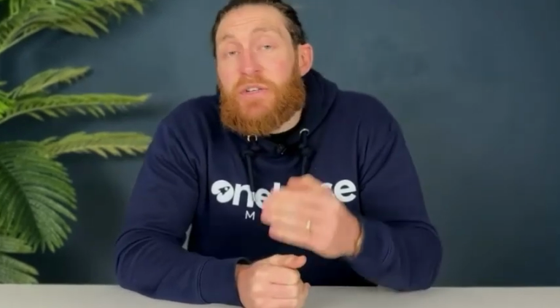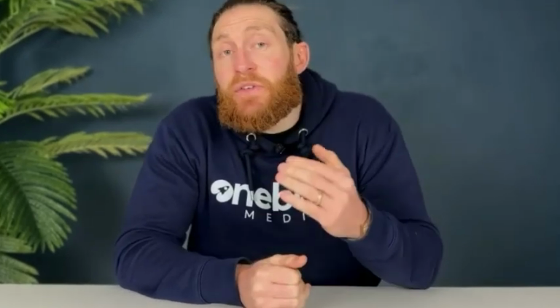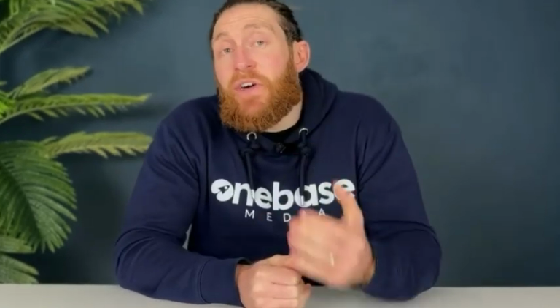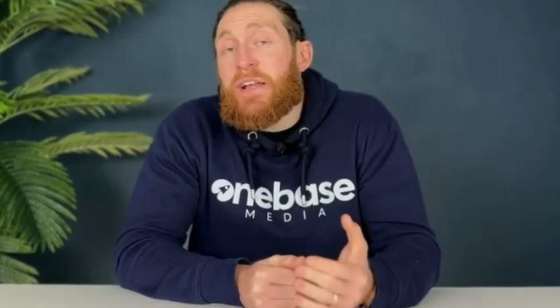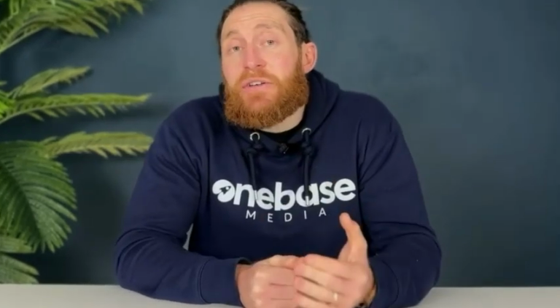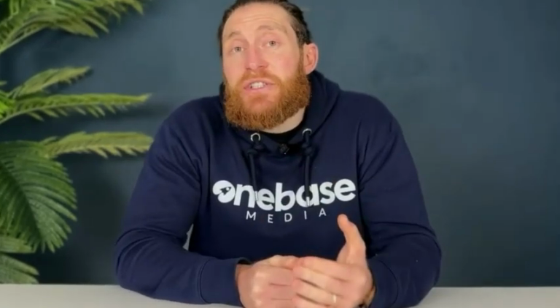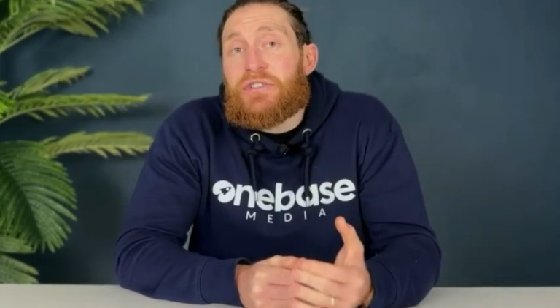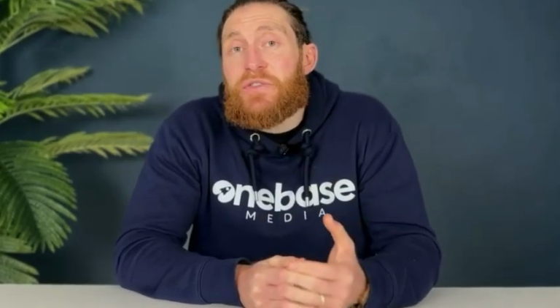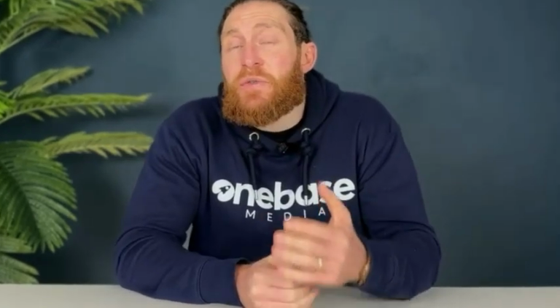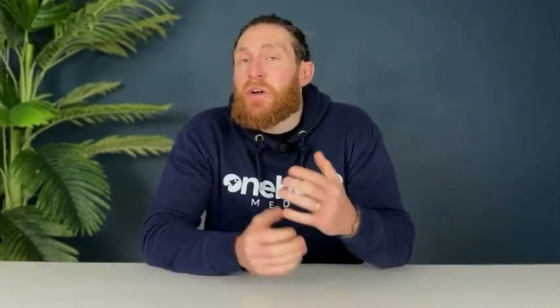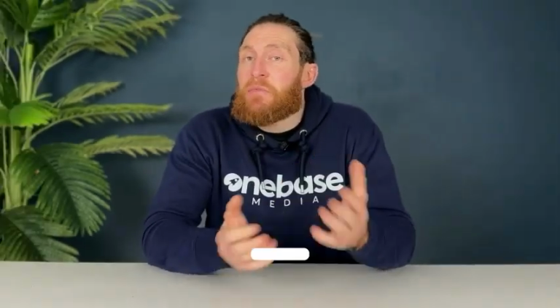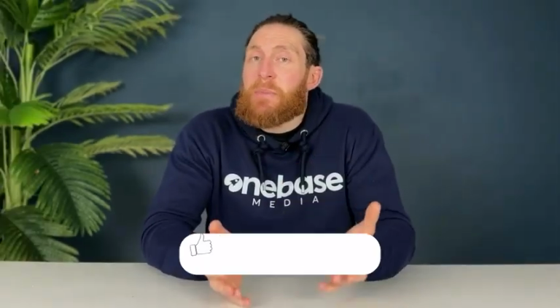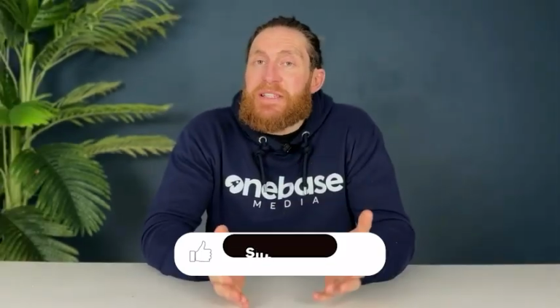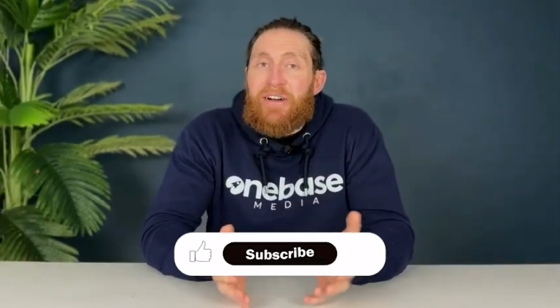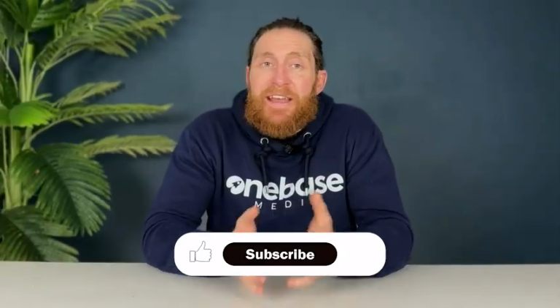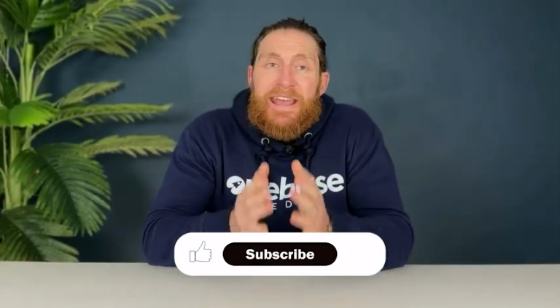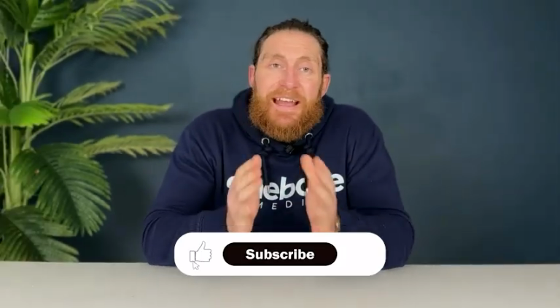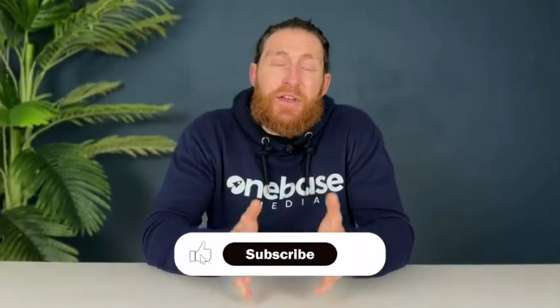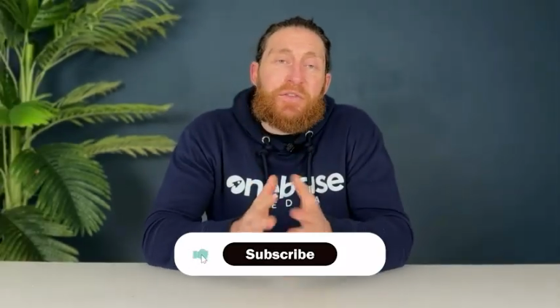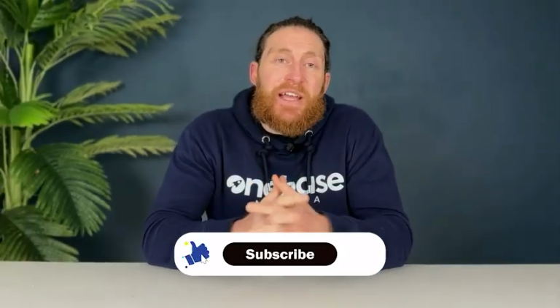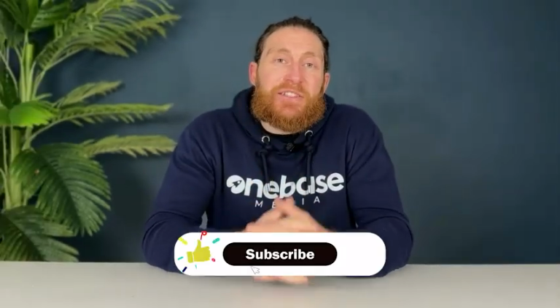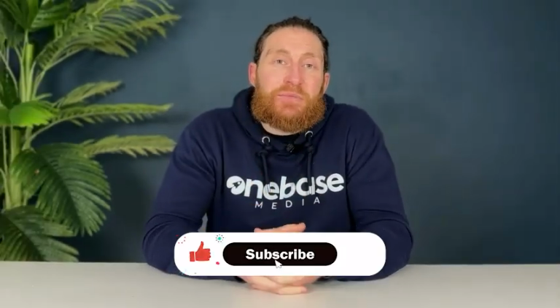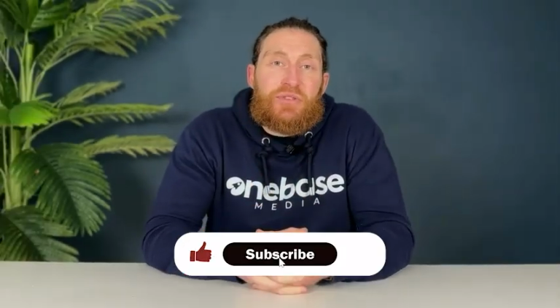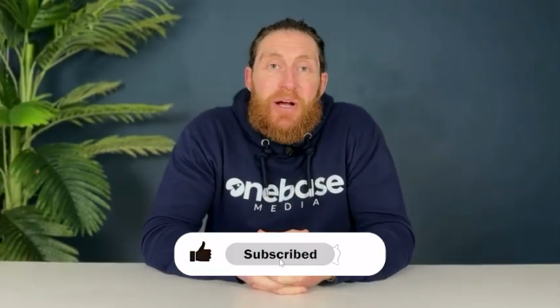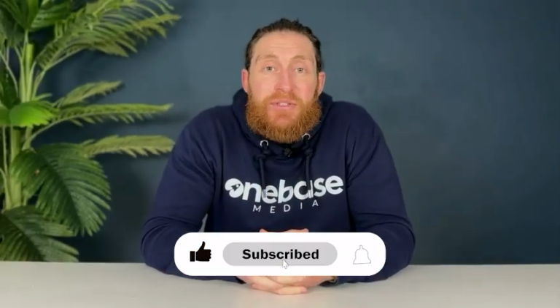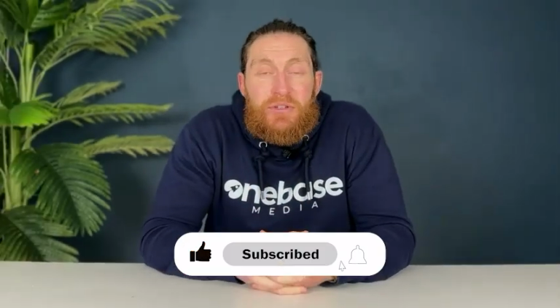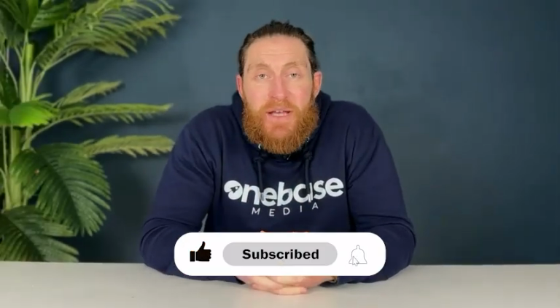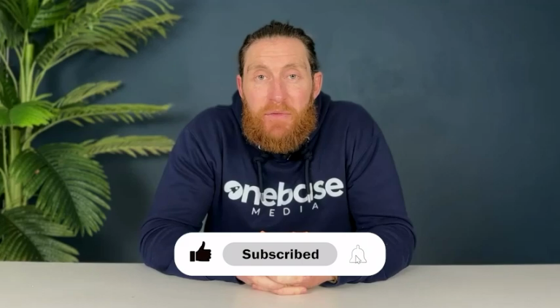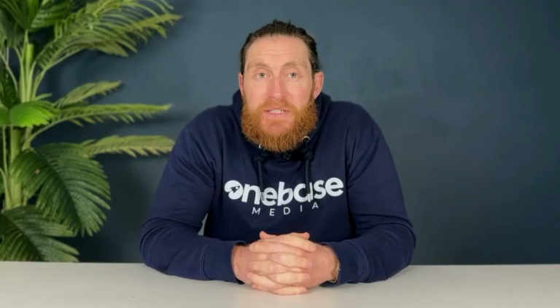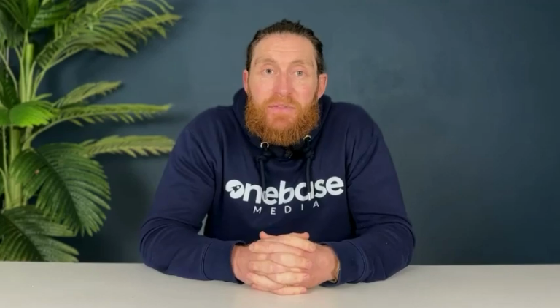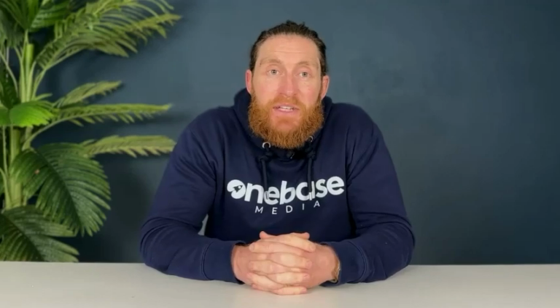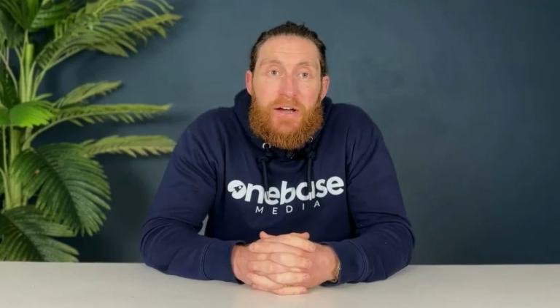If you find that content useful, remember to like it and don't forget to subscribe so you never miss a video.